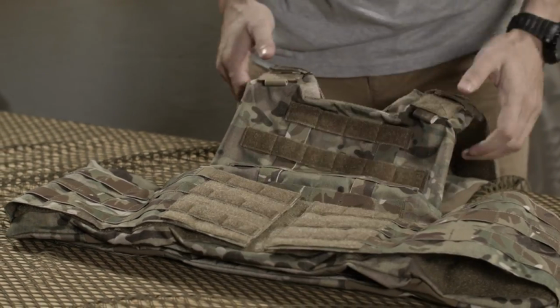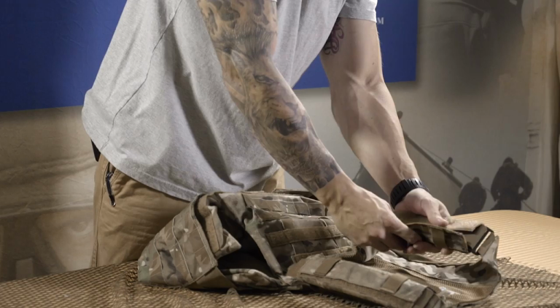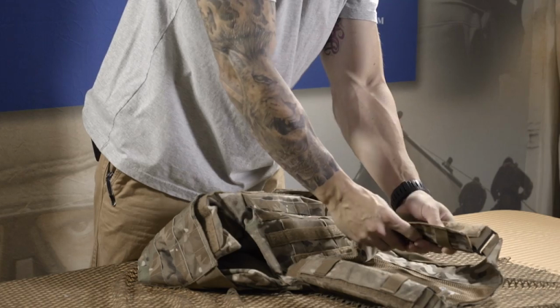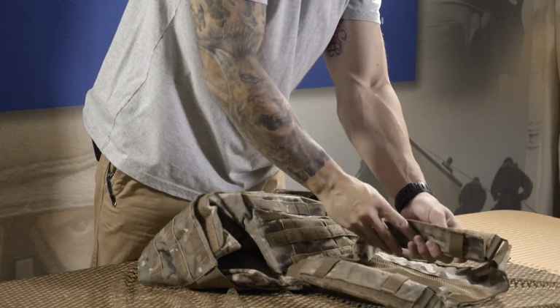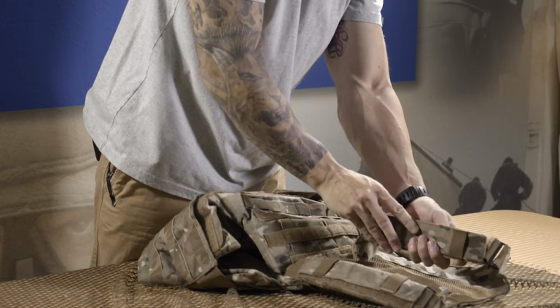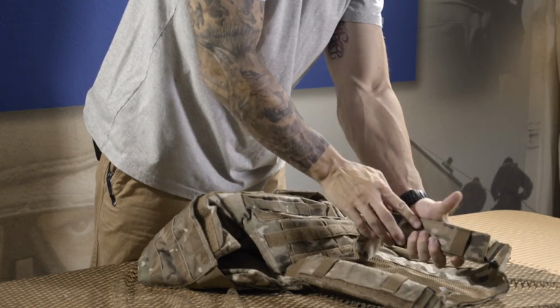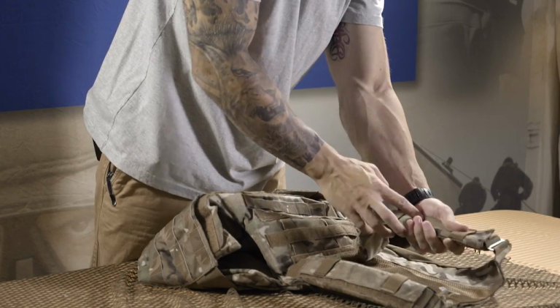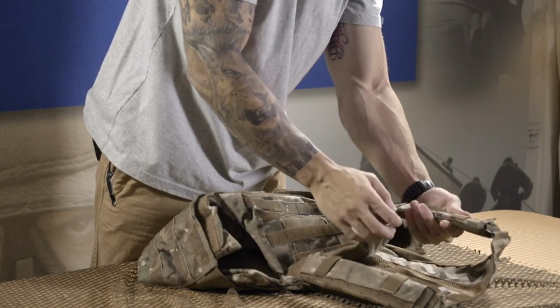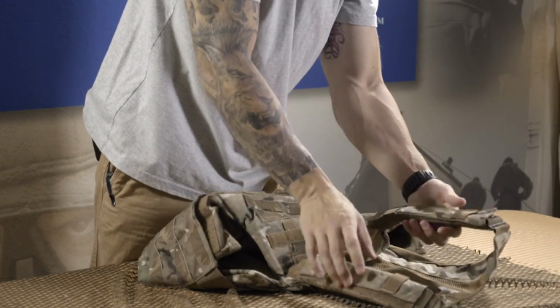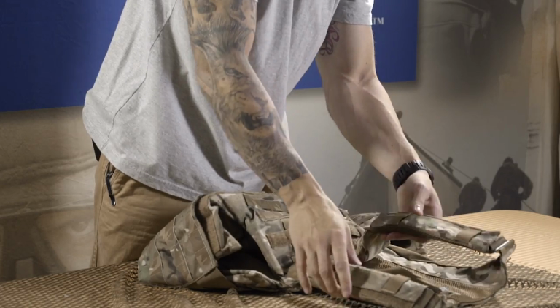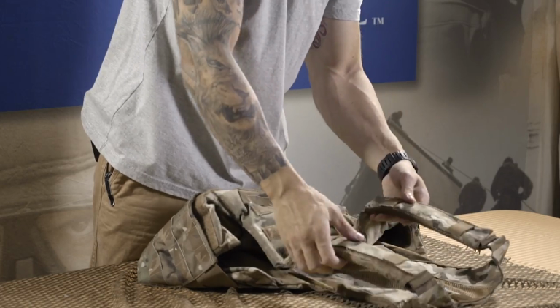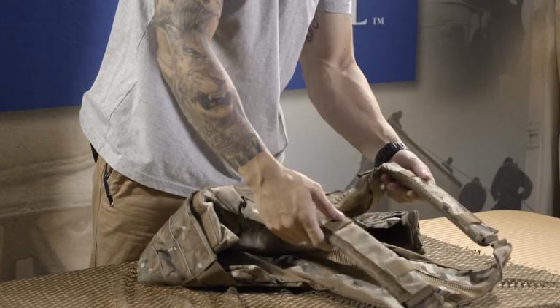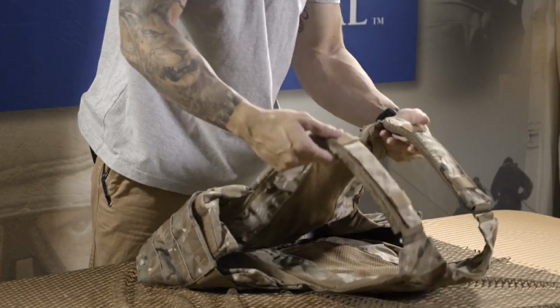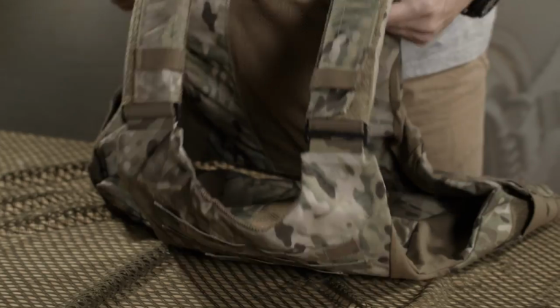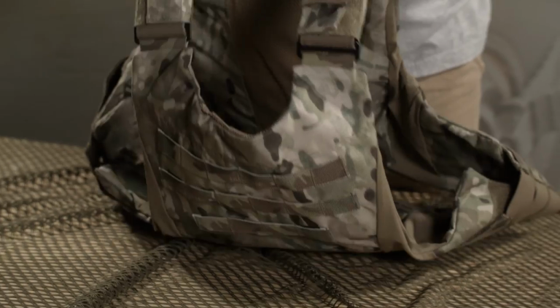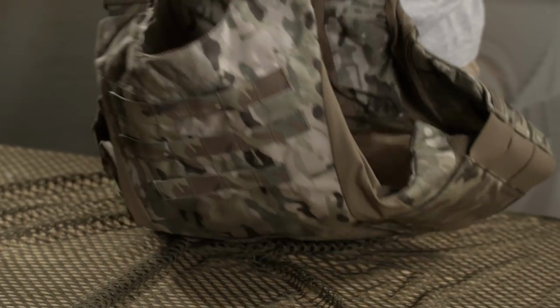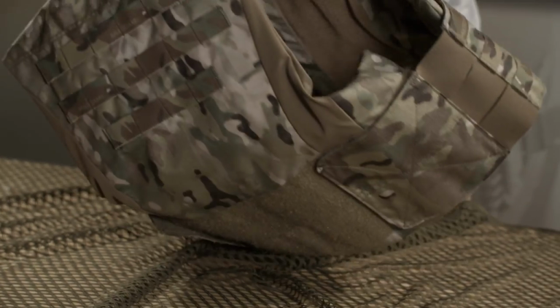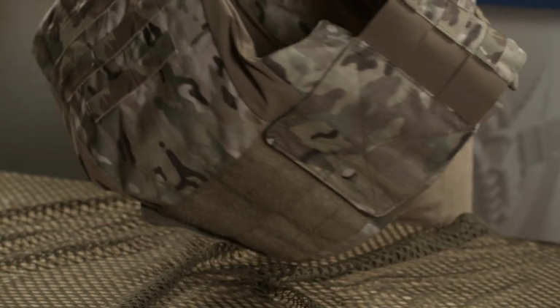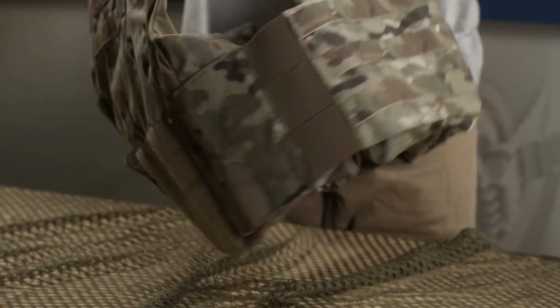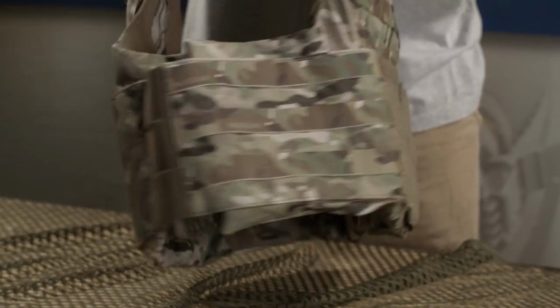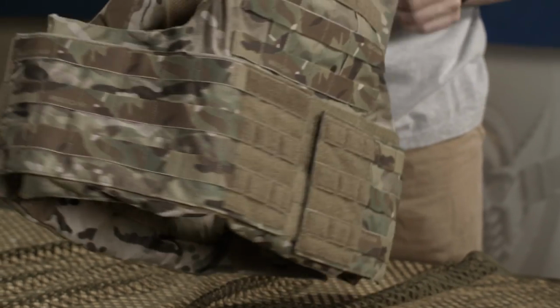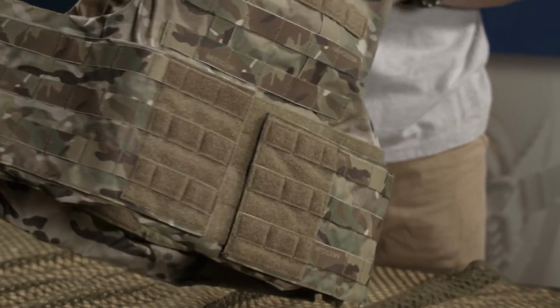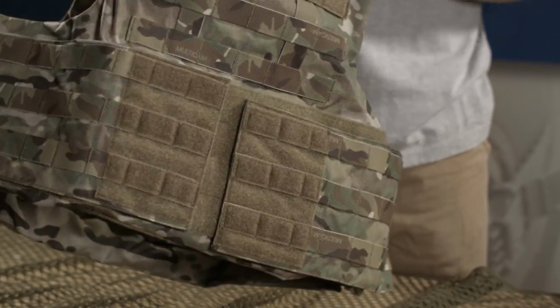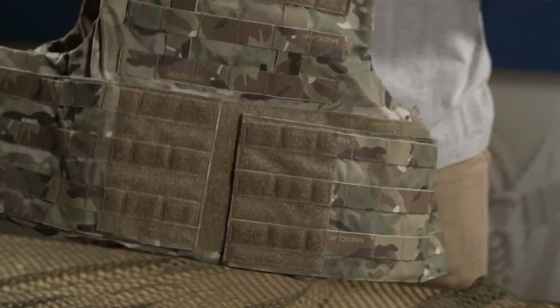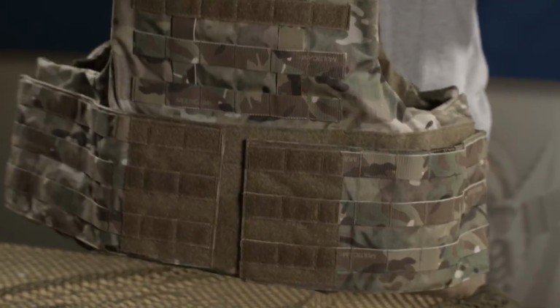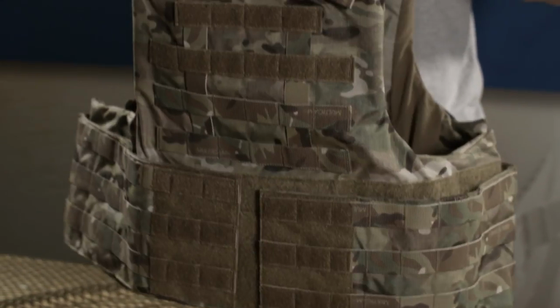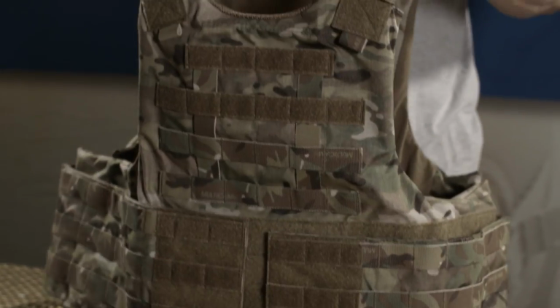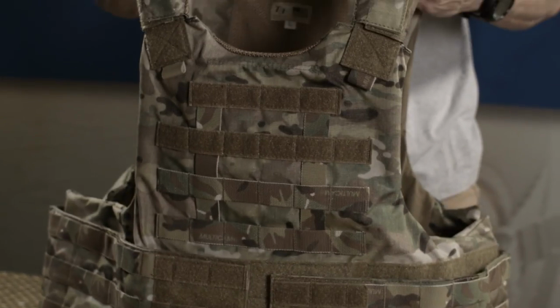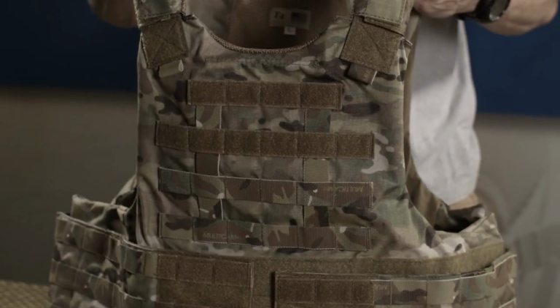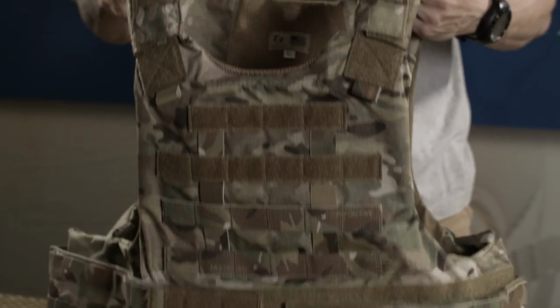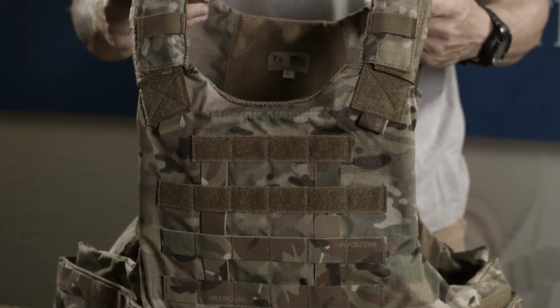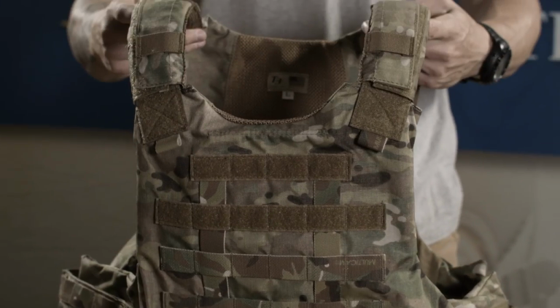Other features include adjustable shoulder pads for comfort, with webbing for radio wires, hydration tubes, and more.